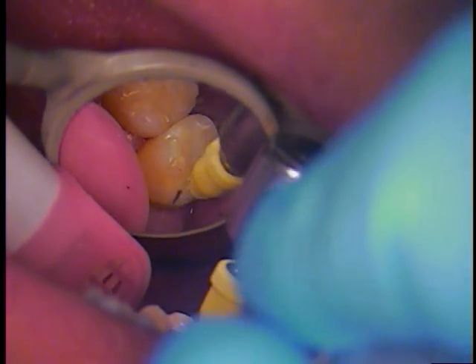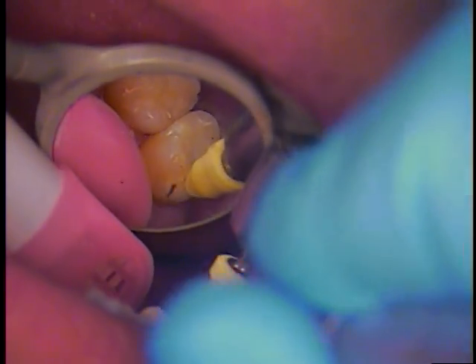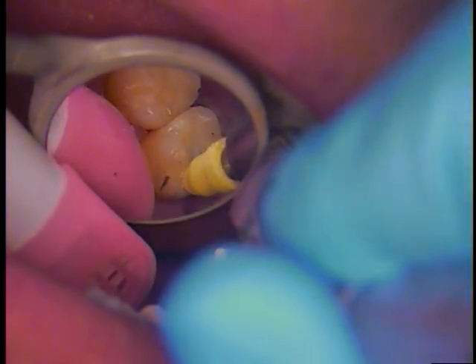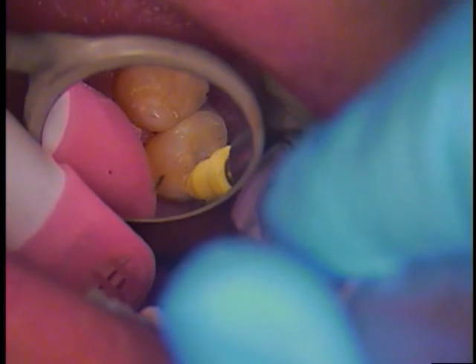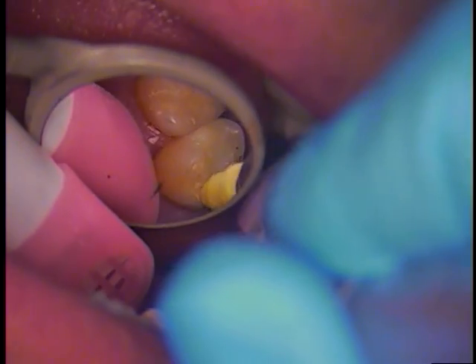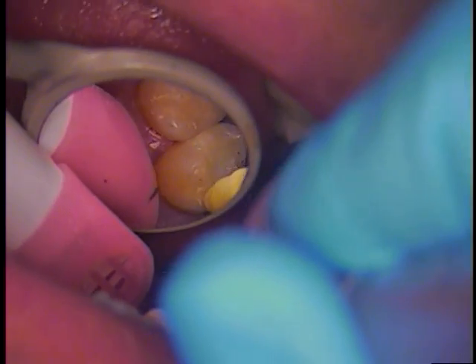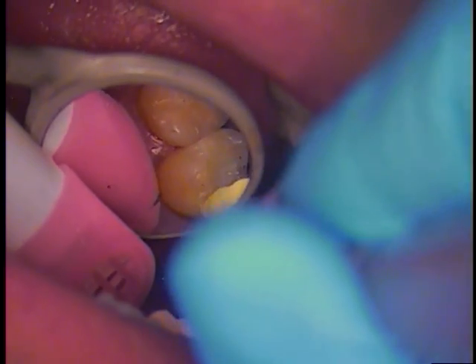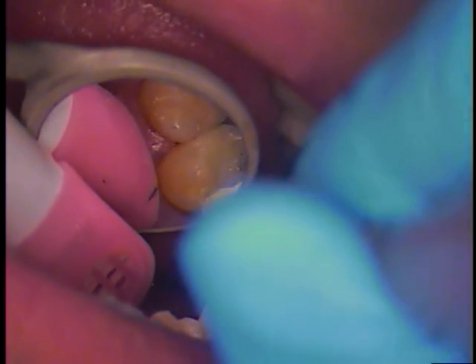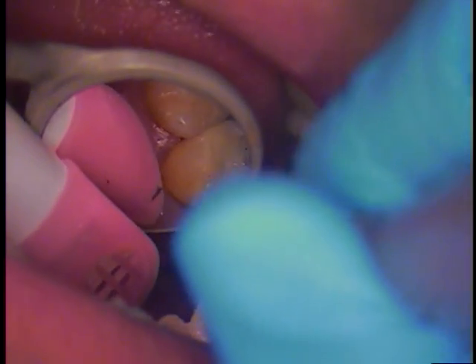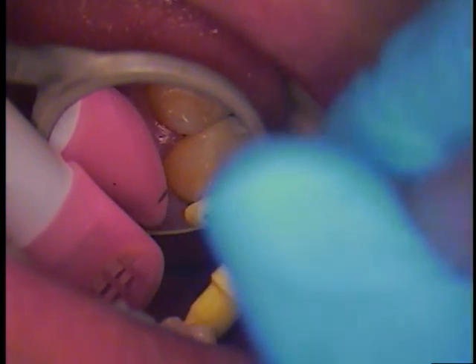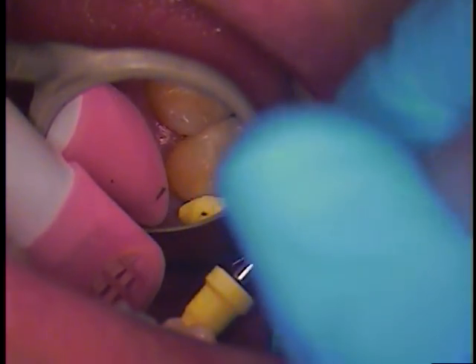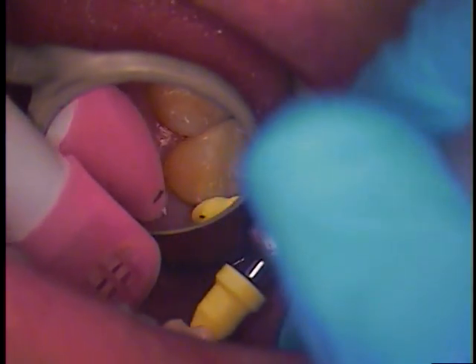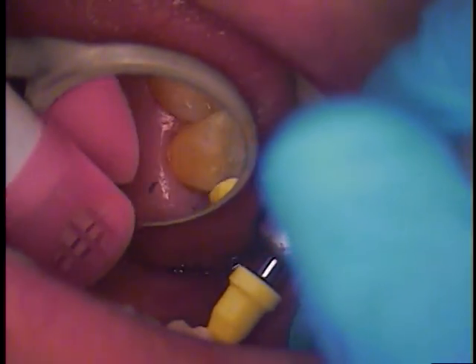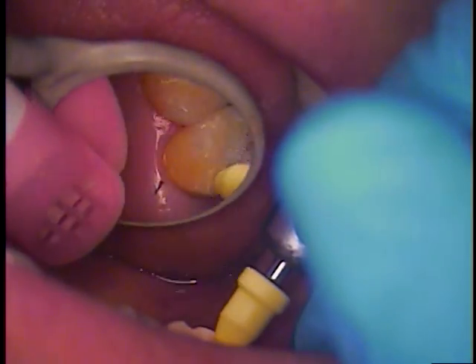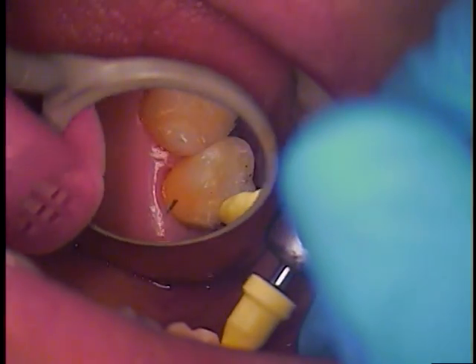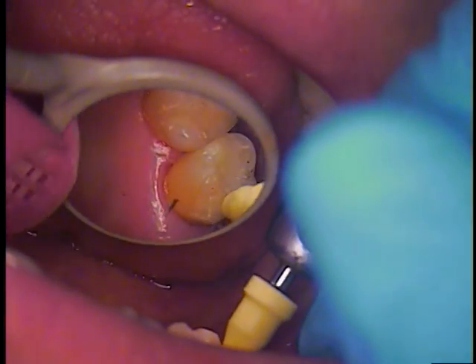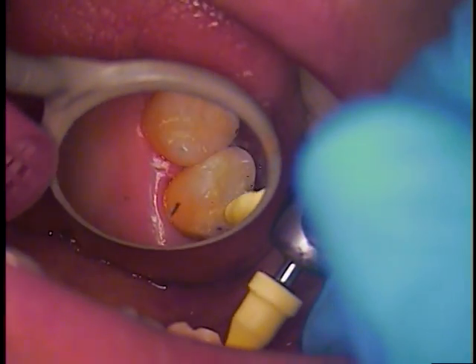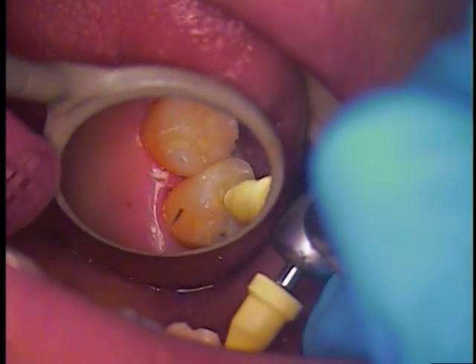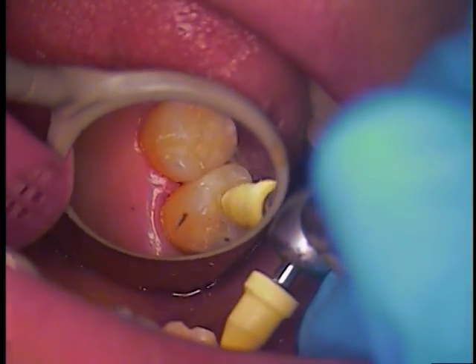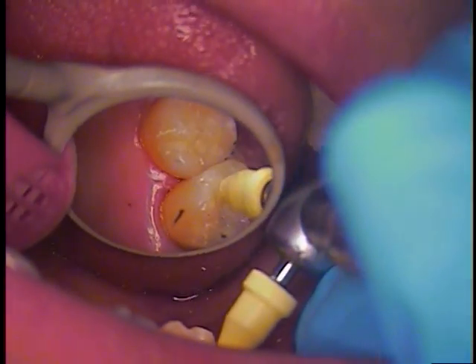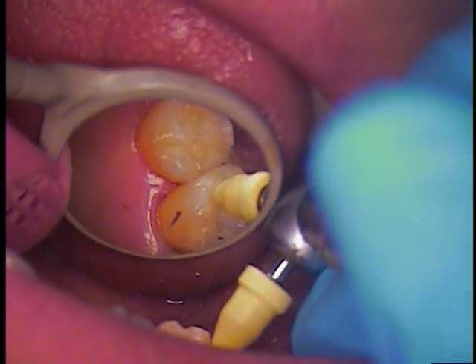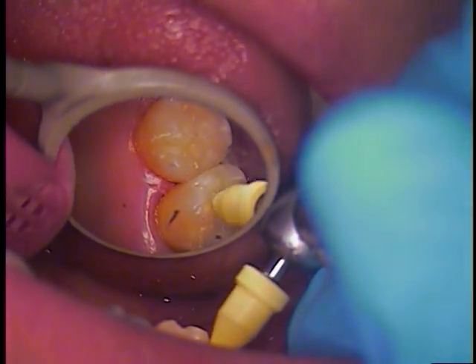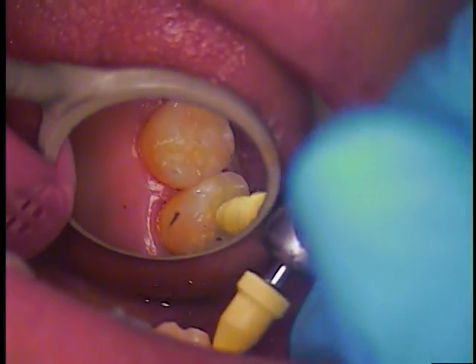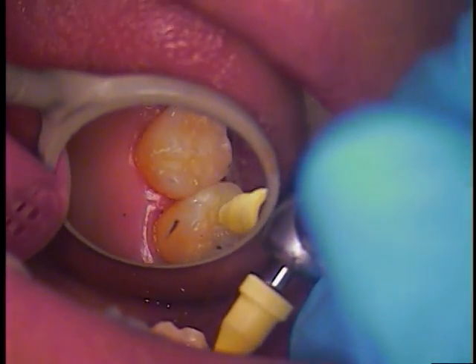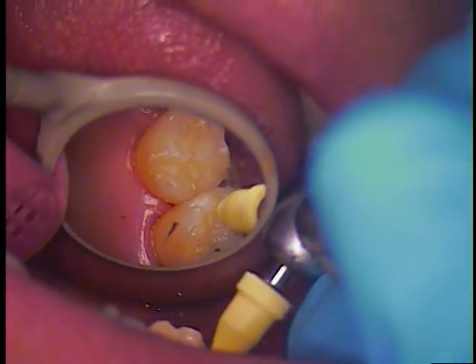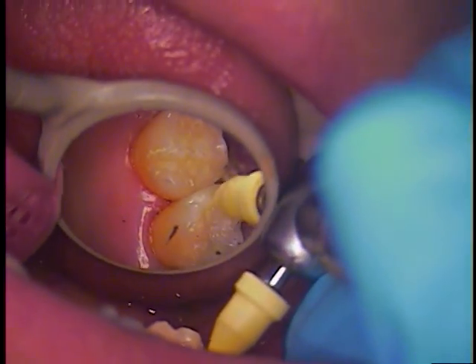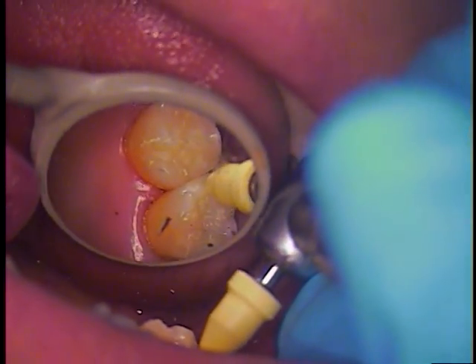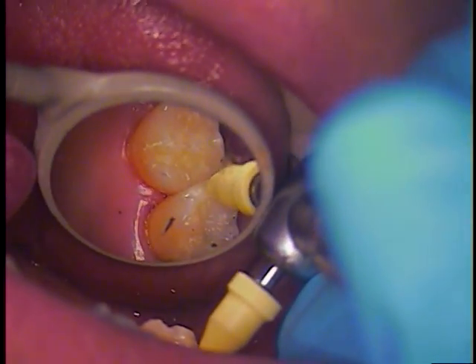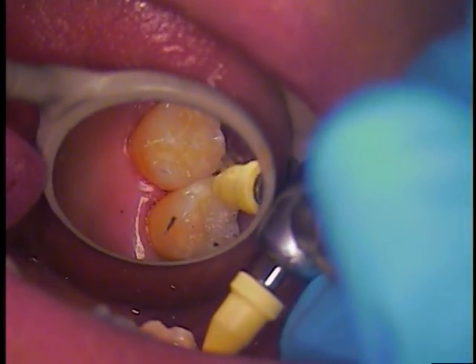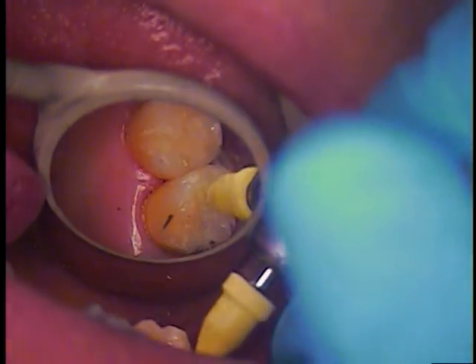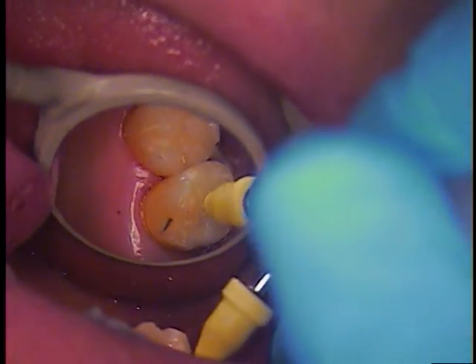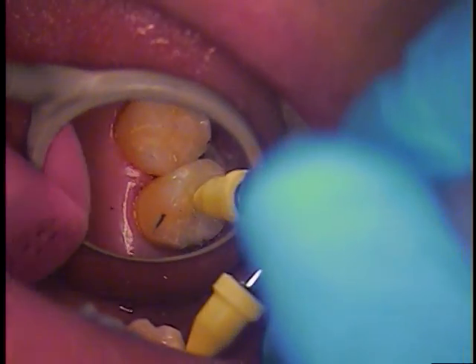I'm going to look around. This tooth, number two, definitely has a fracture.